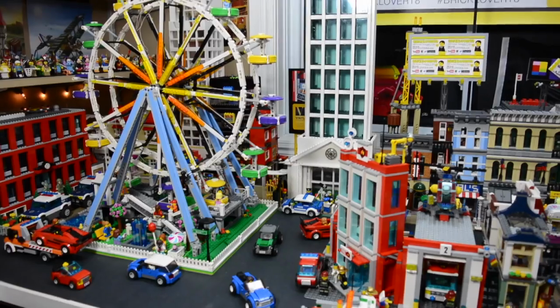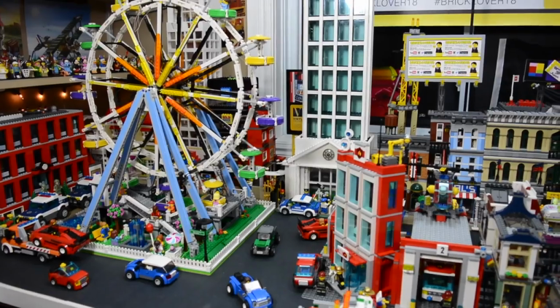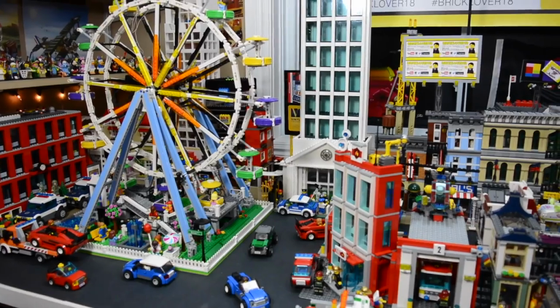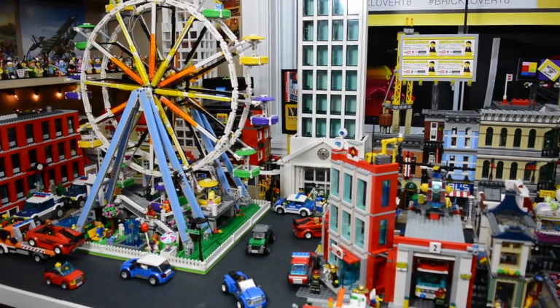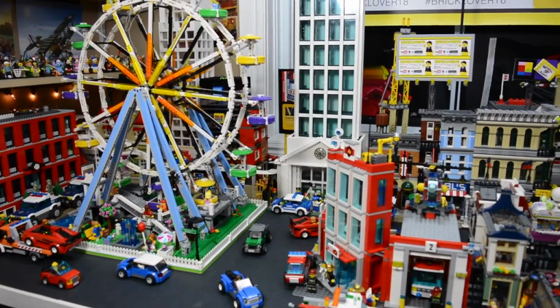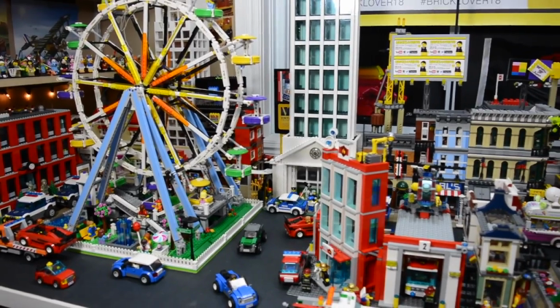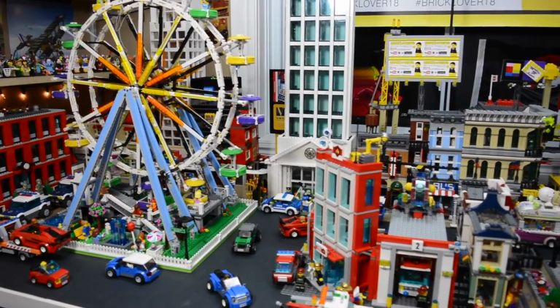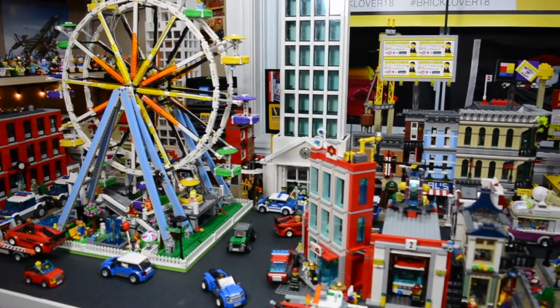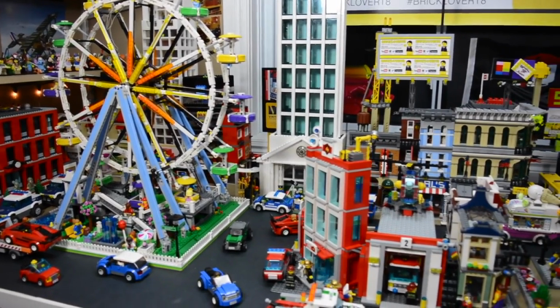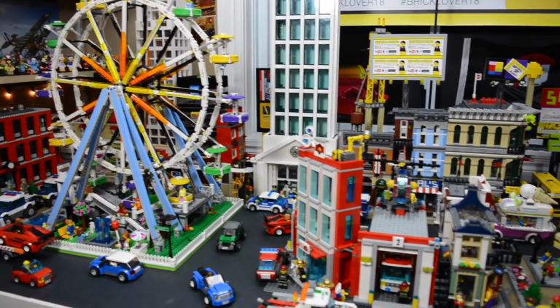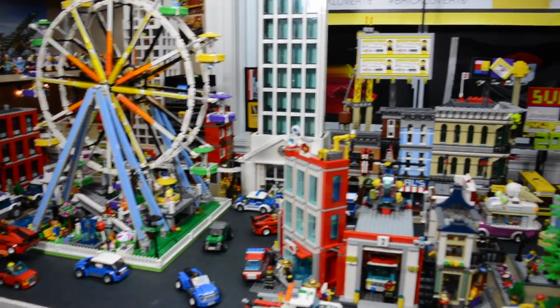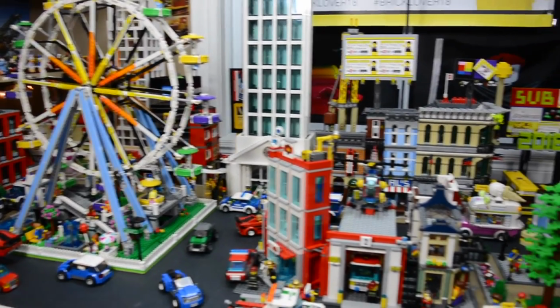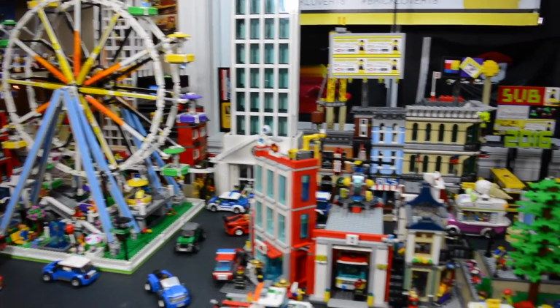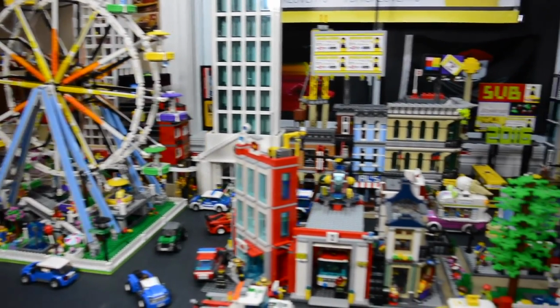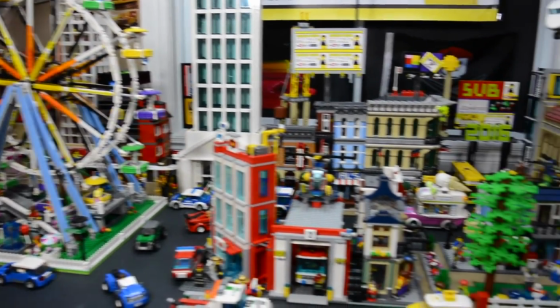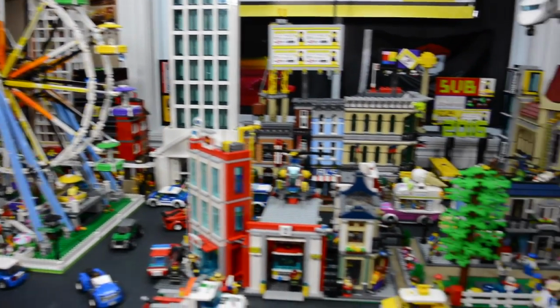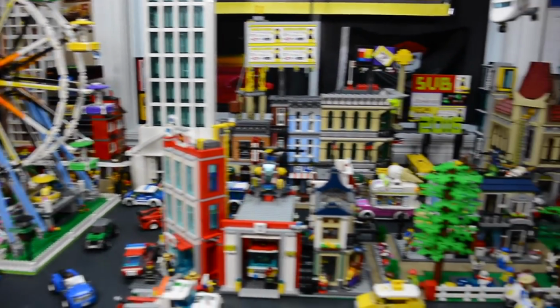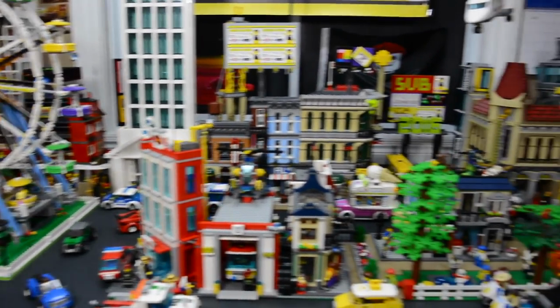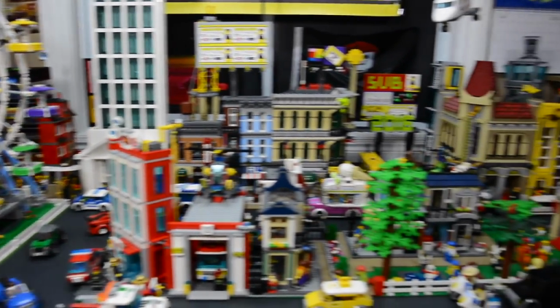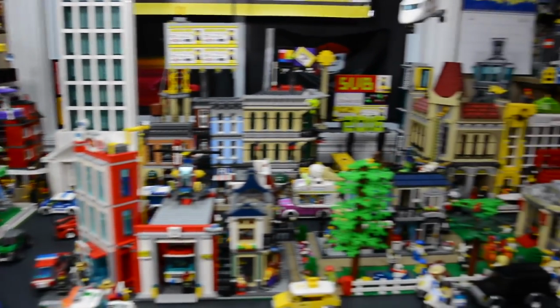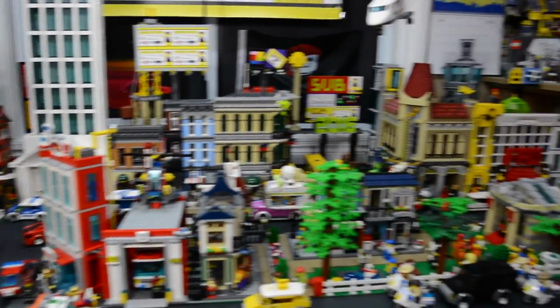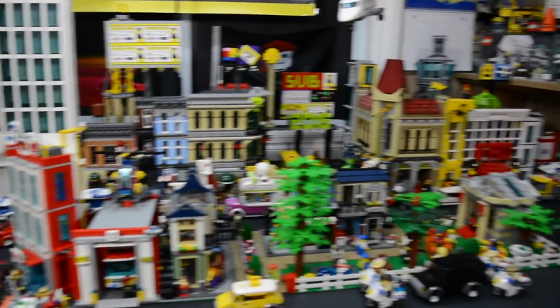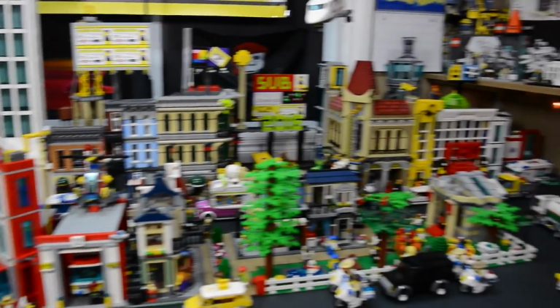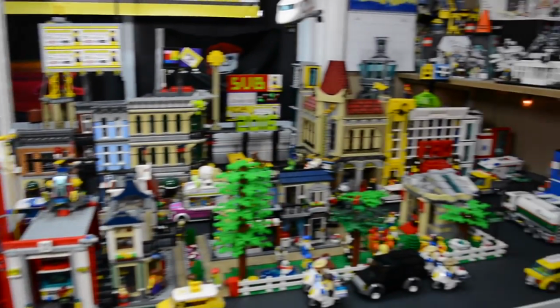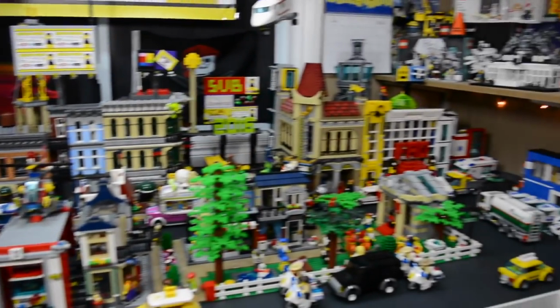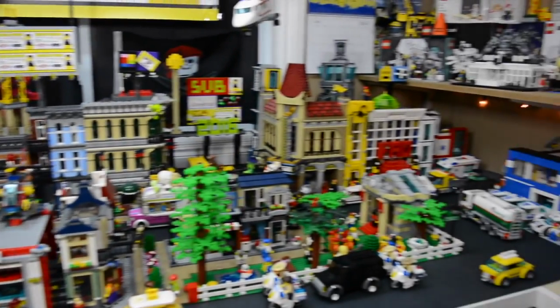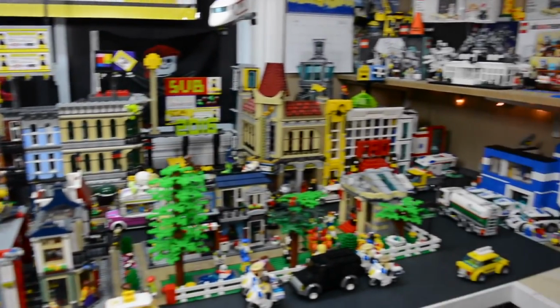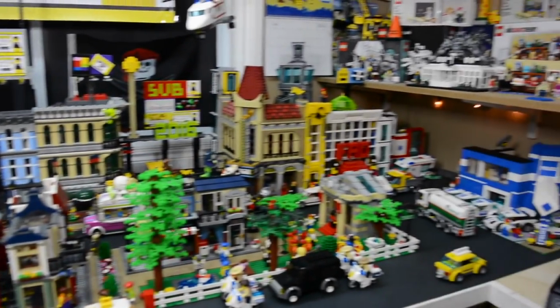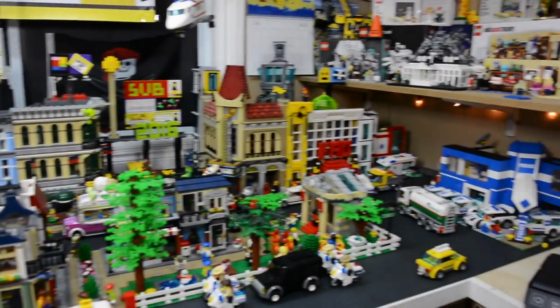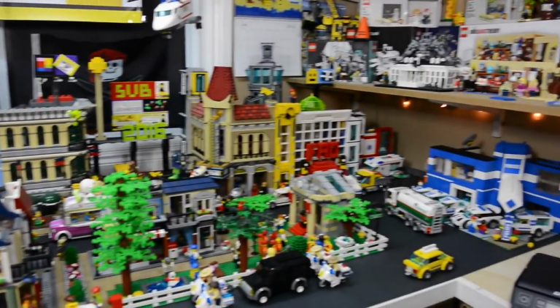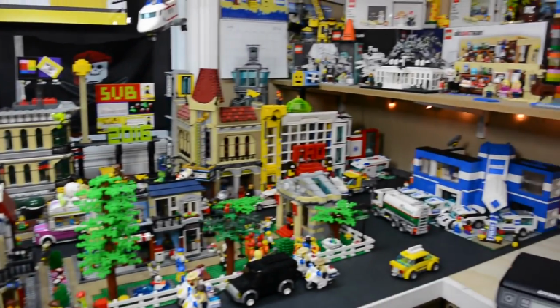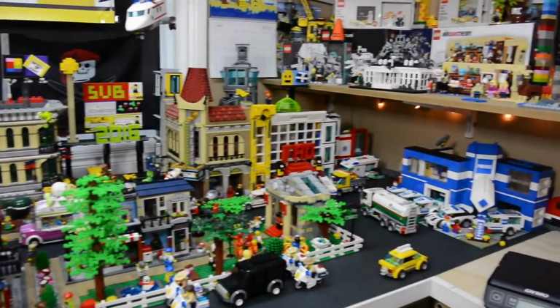Hey everybody, BrickLover18 here today with my July 2016 LEGO City Update.